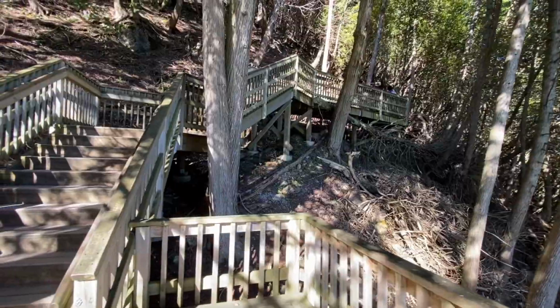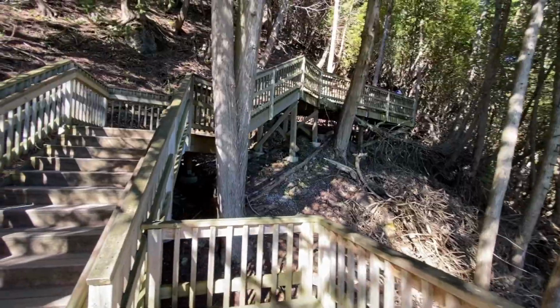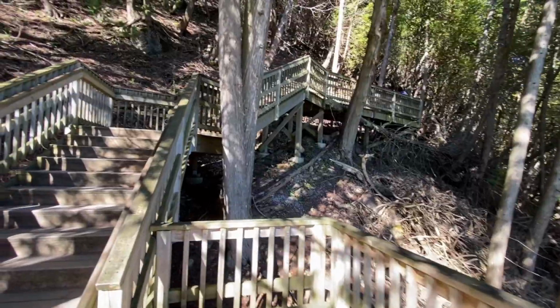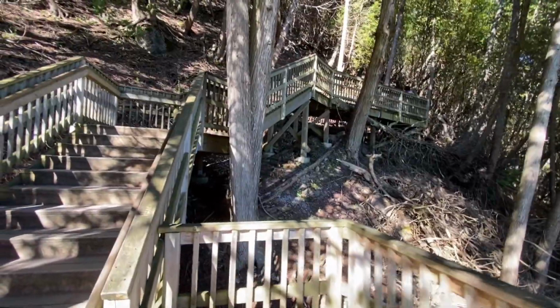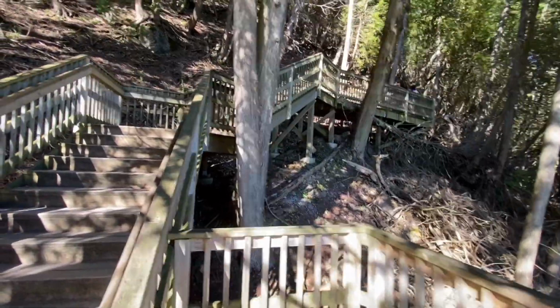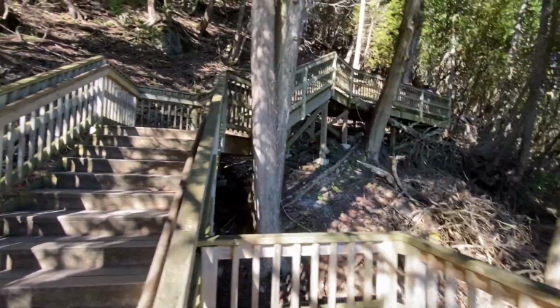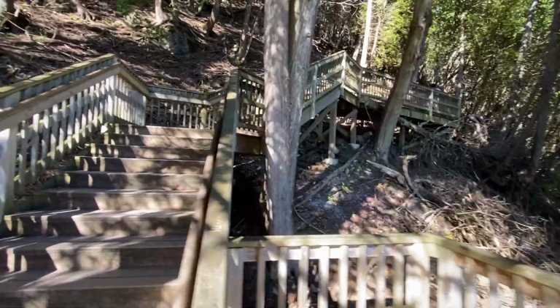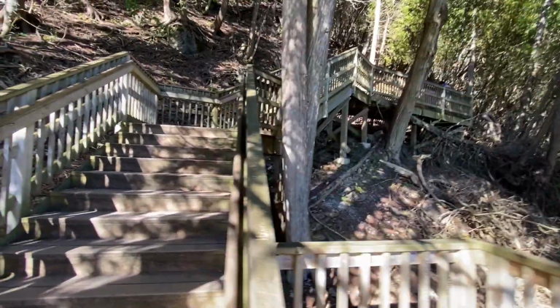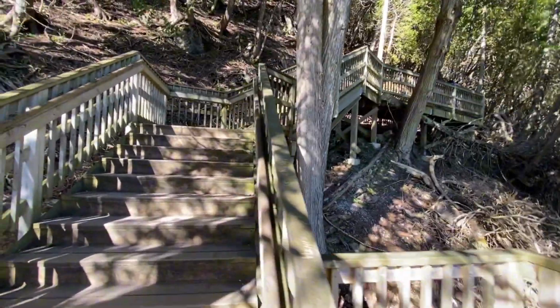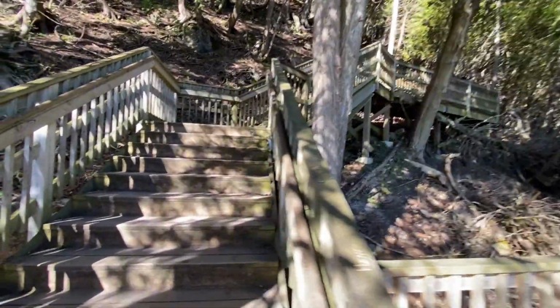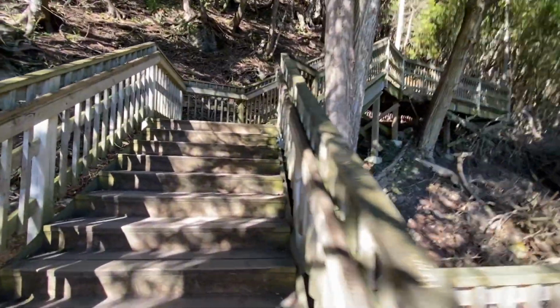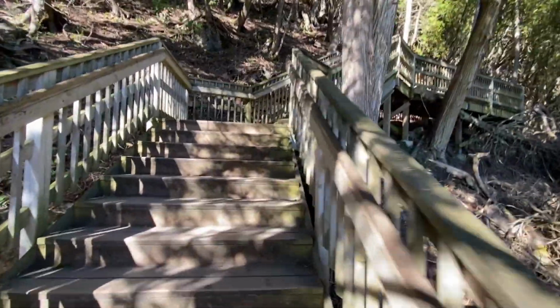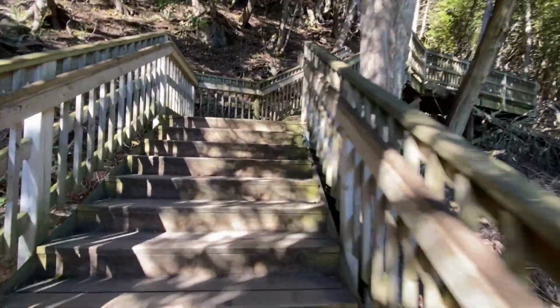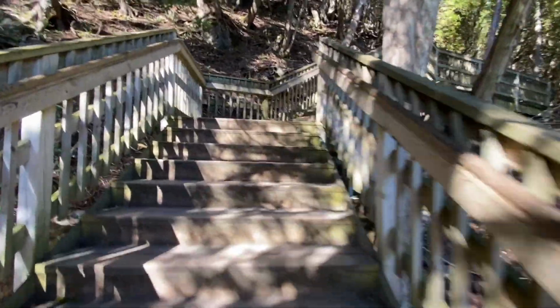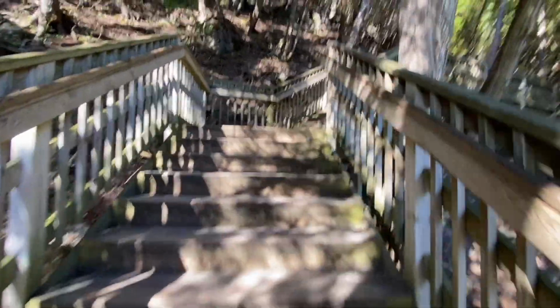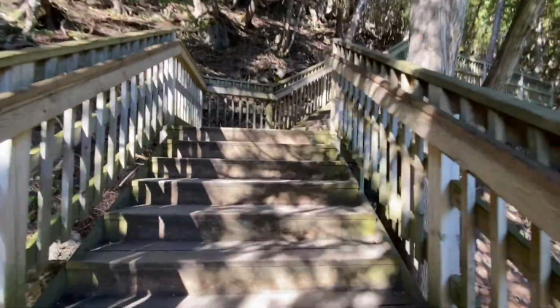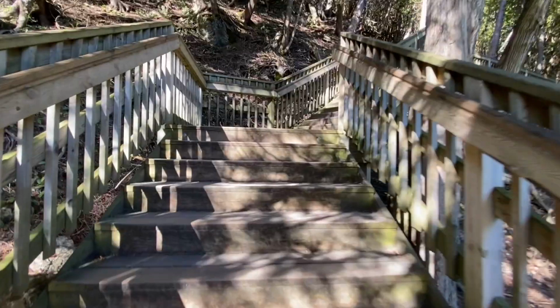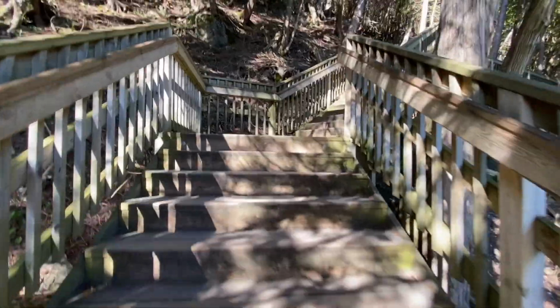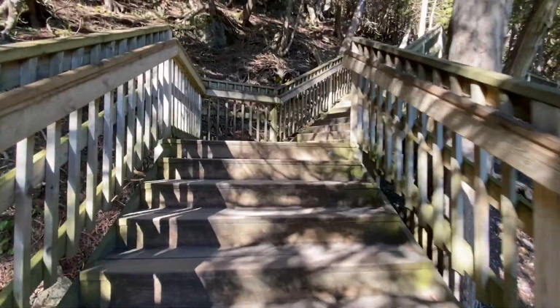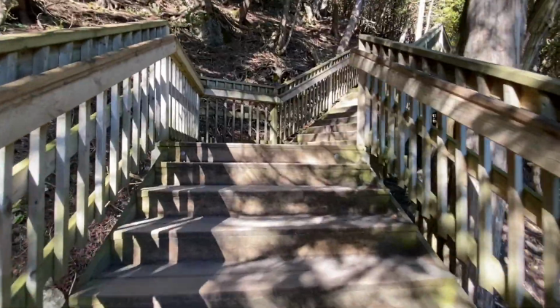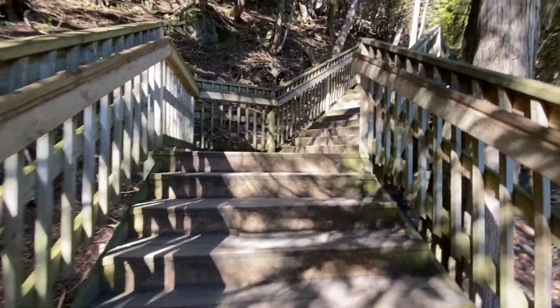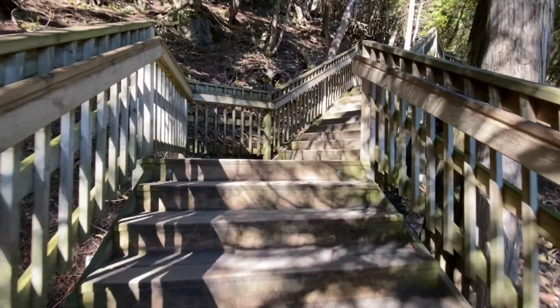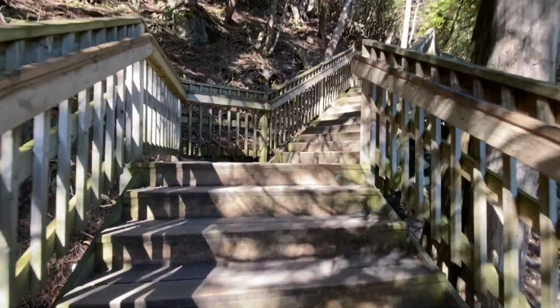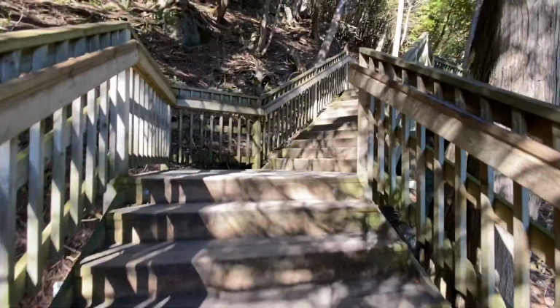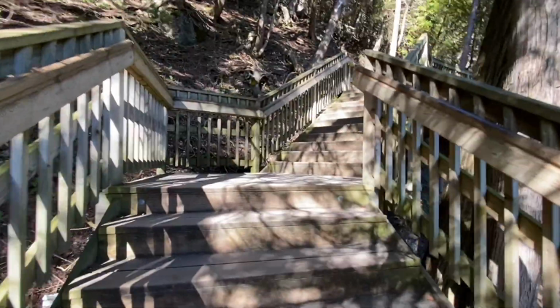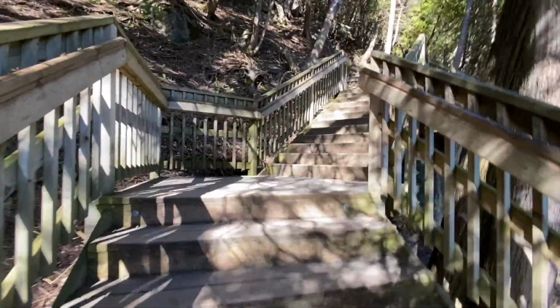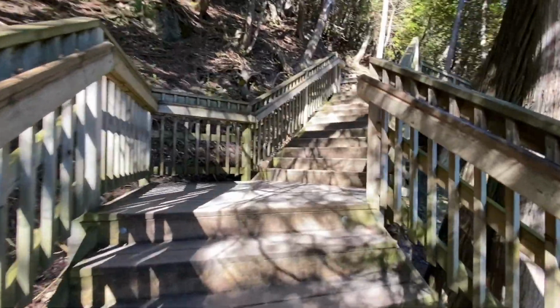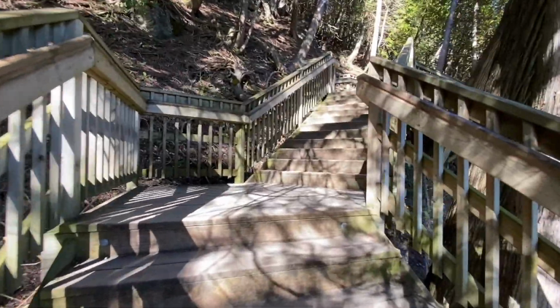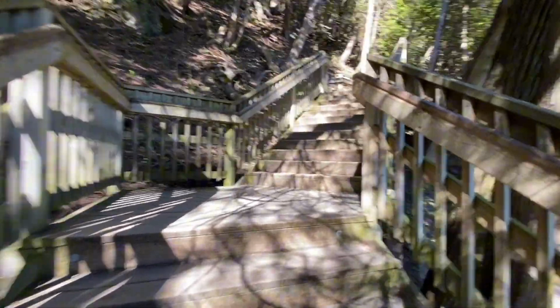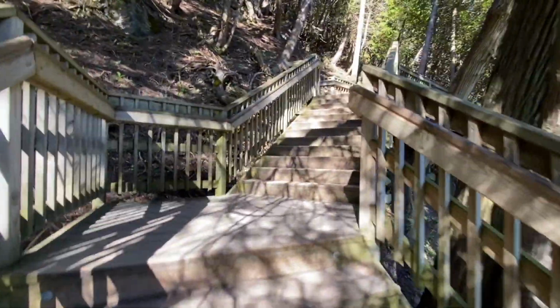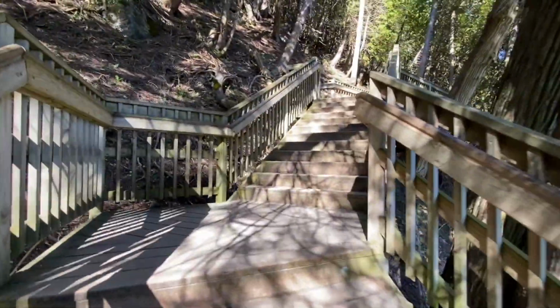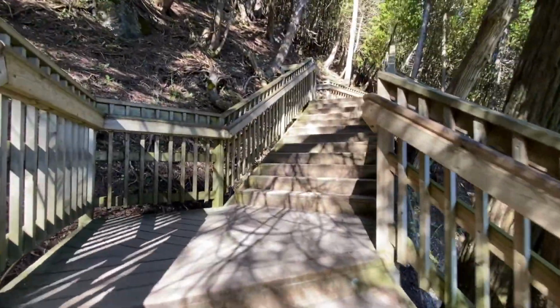We're on our way up to Arch Rock. It's a 207-step climb to get there. We'll see what it's like when we get there.